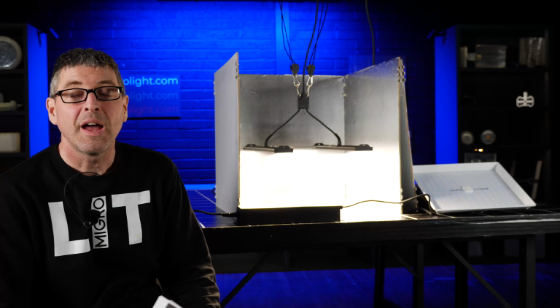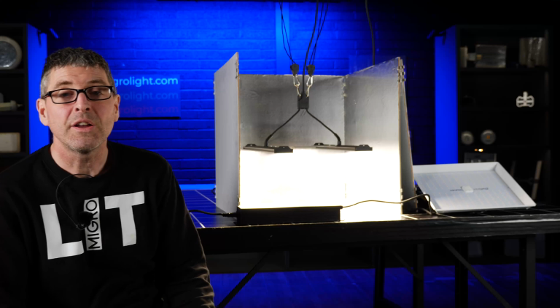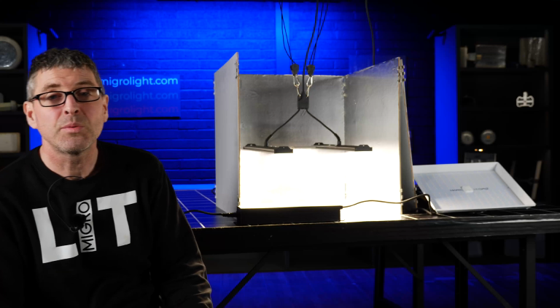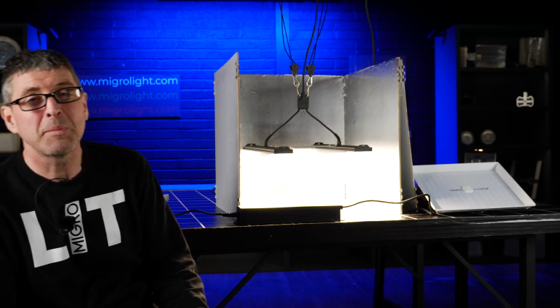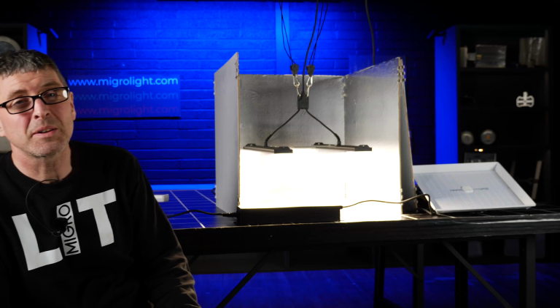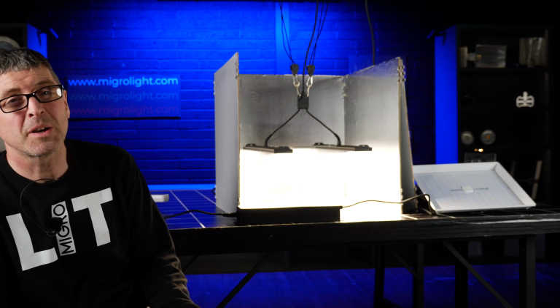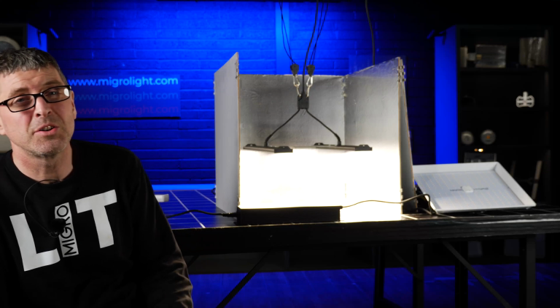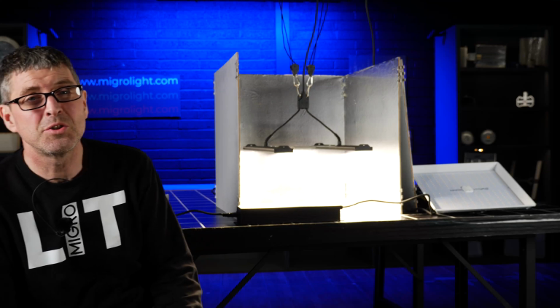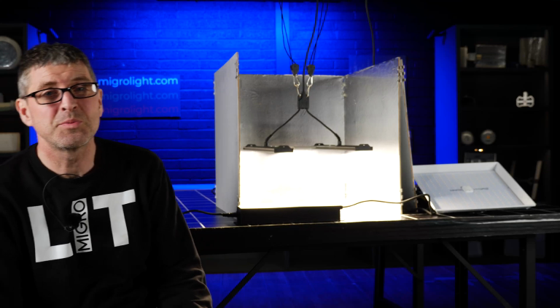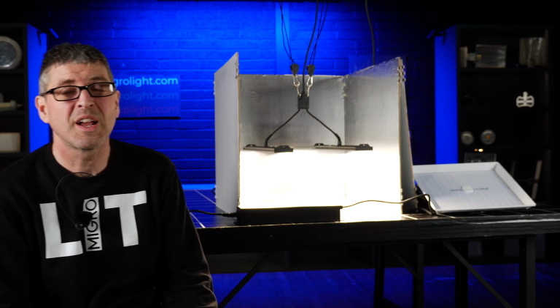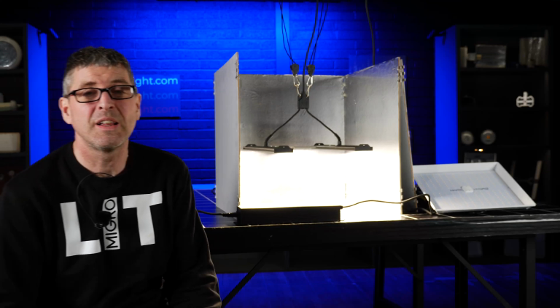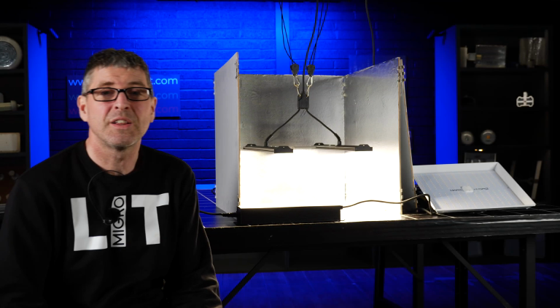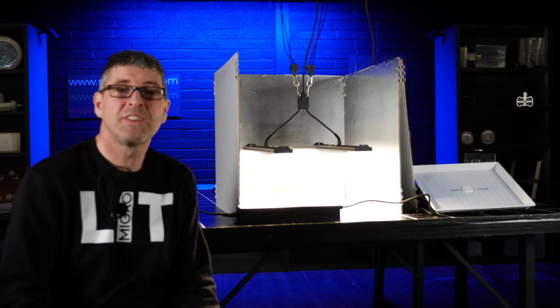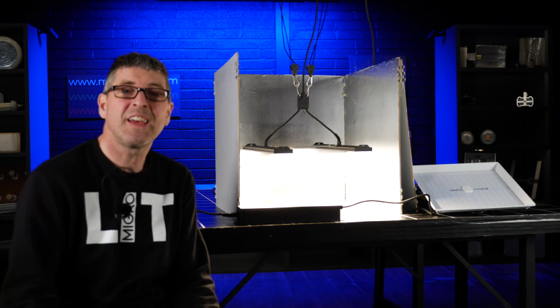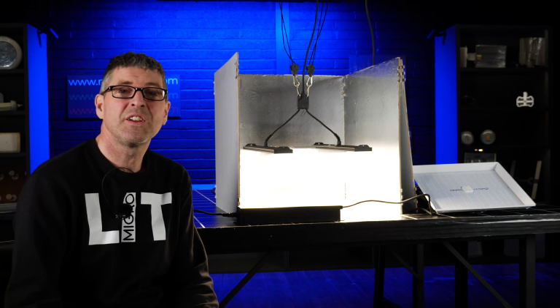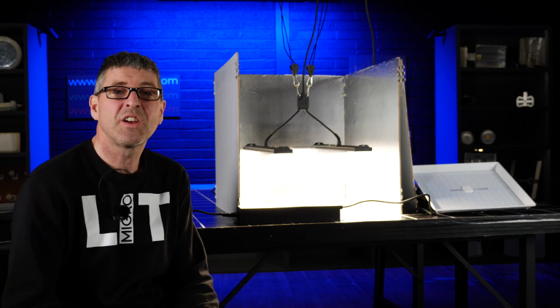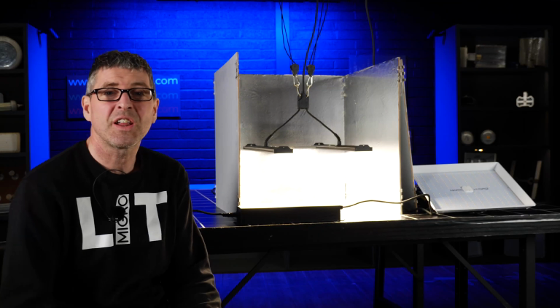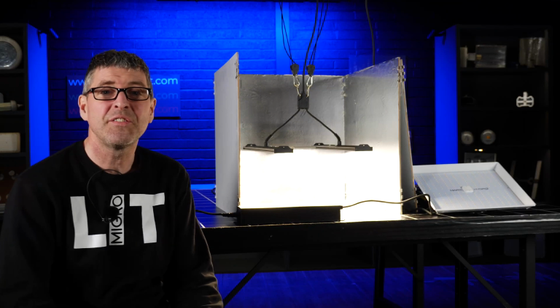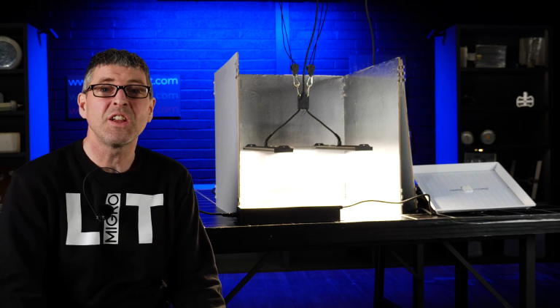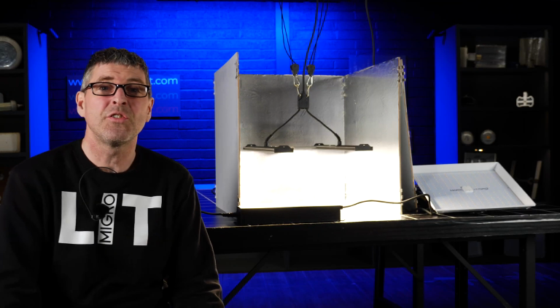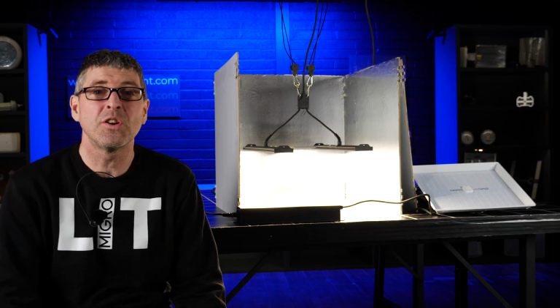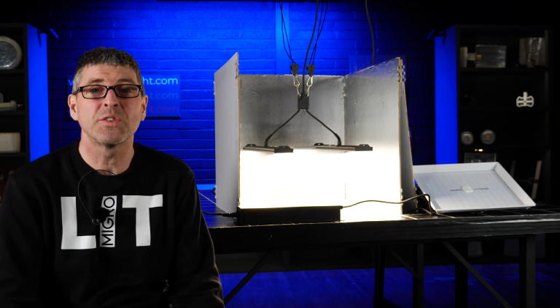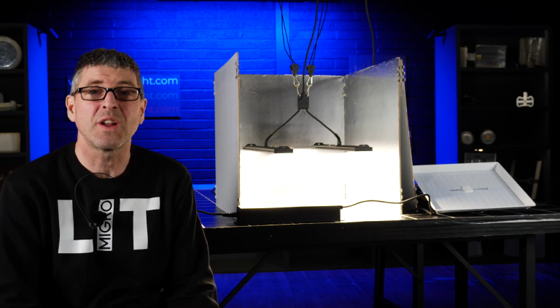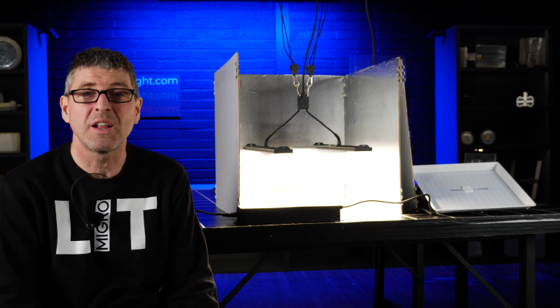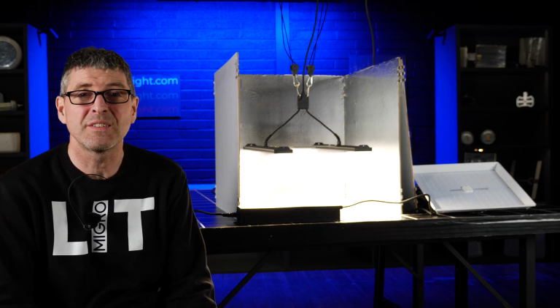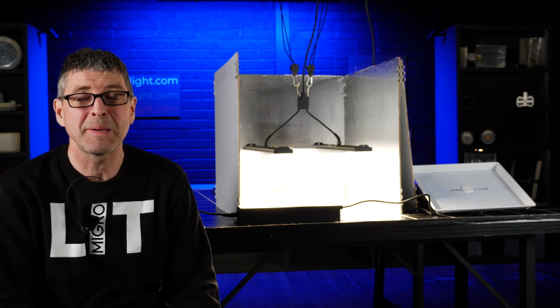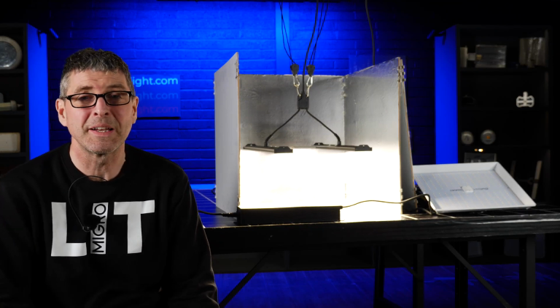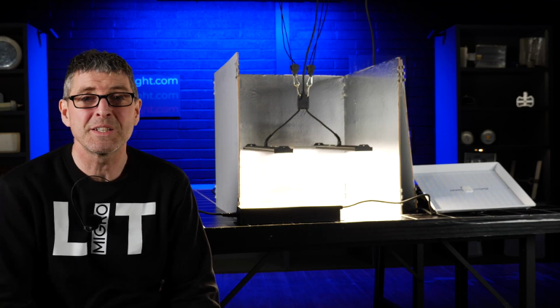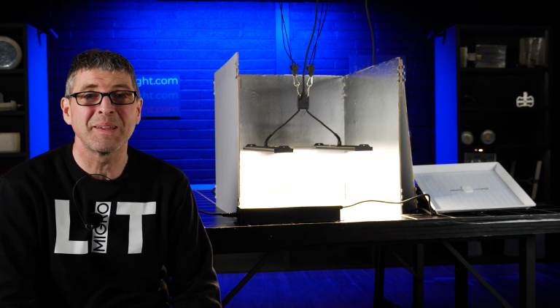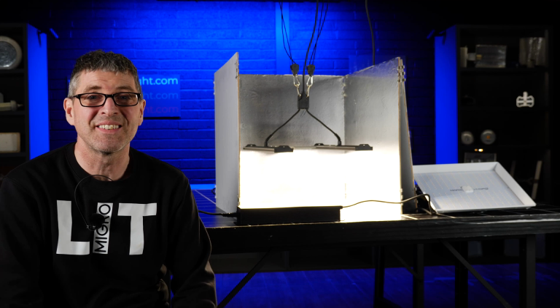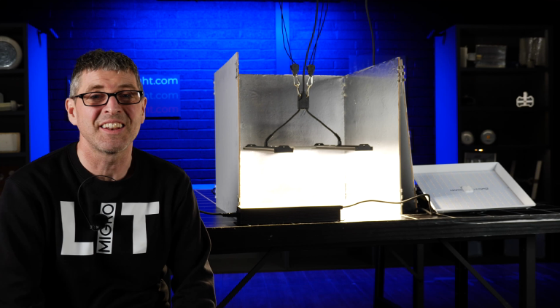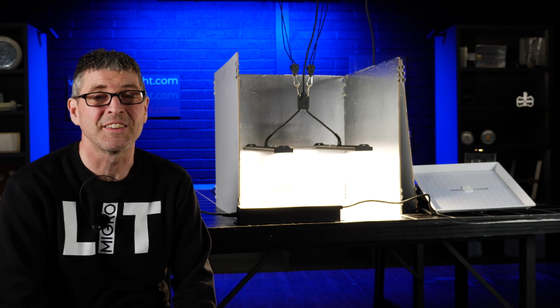Hey guys, welcome back to the MyGo YouTube channel. Today's video is focused on dimming and dimming settings.